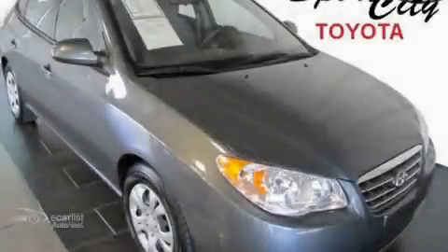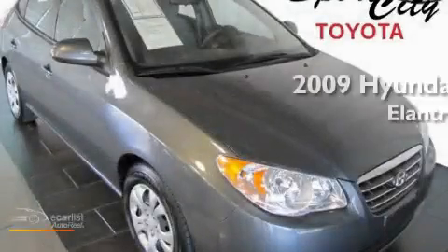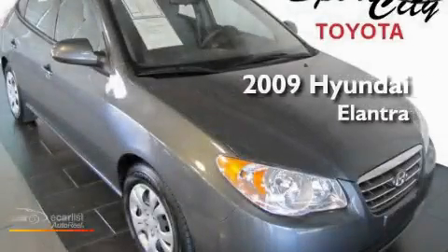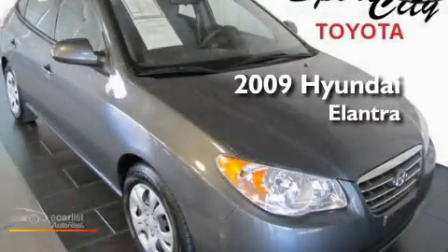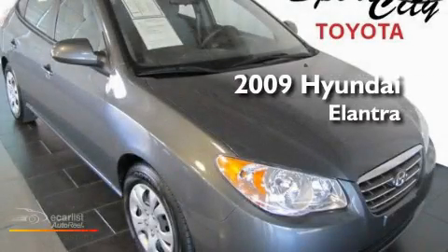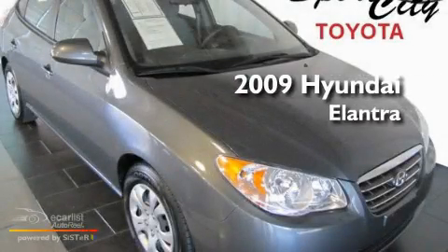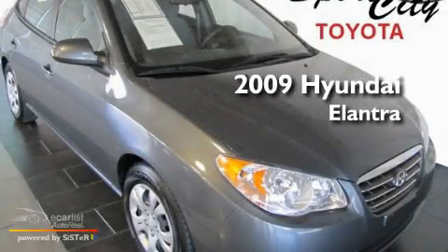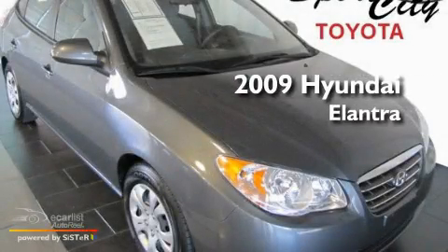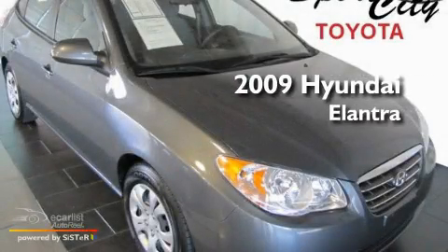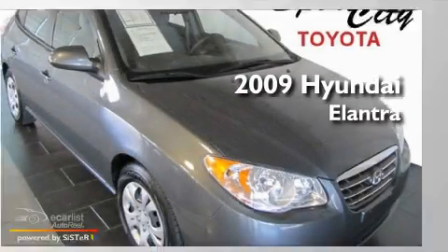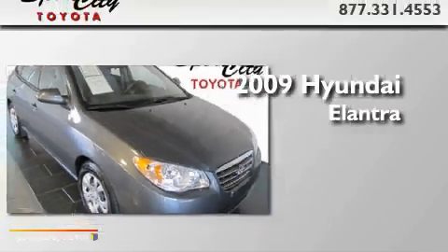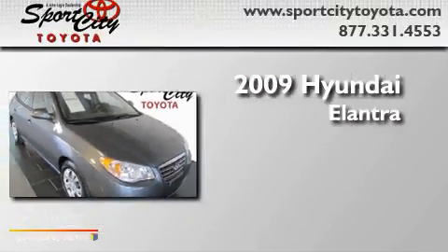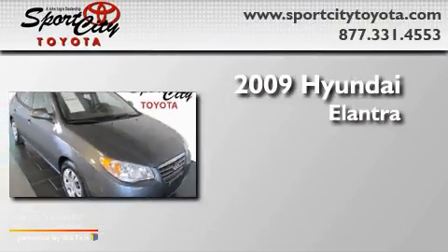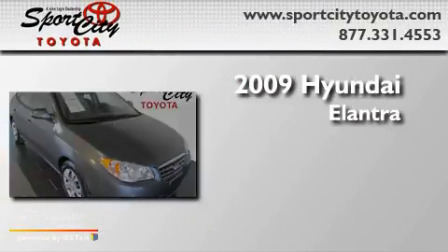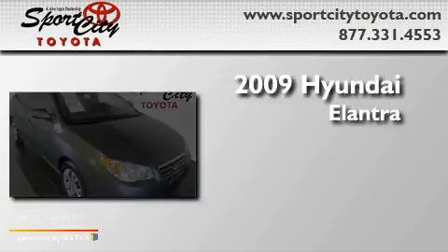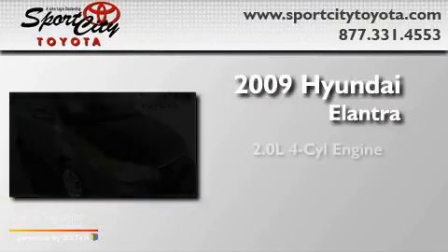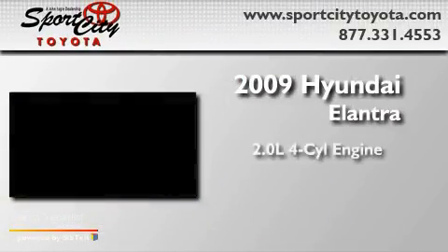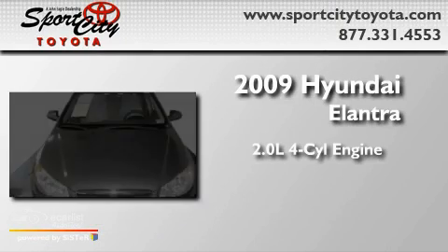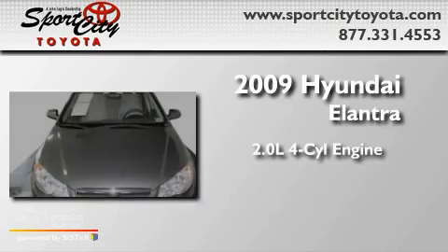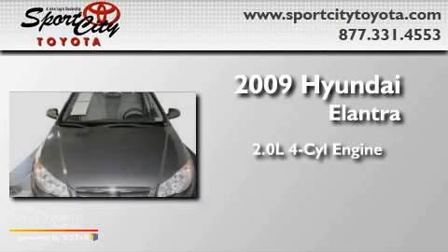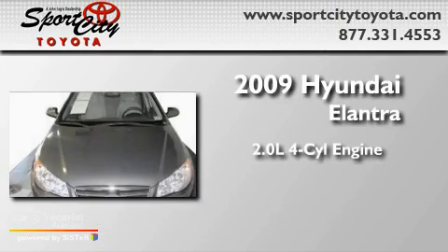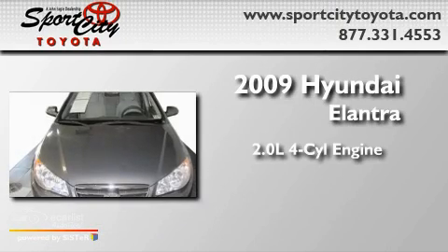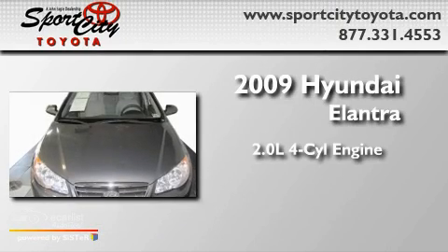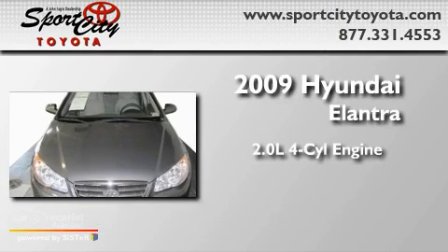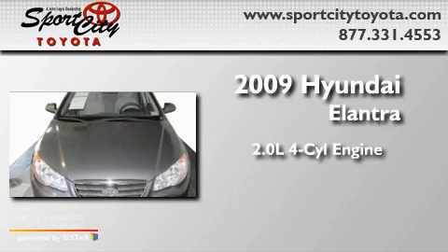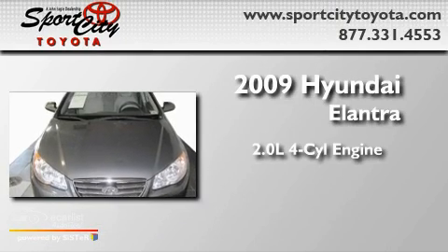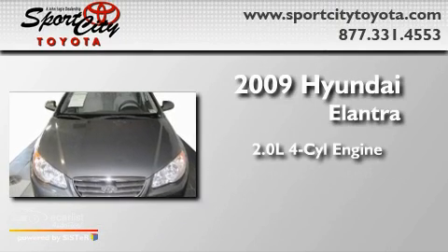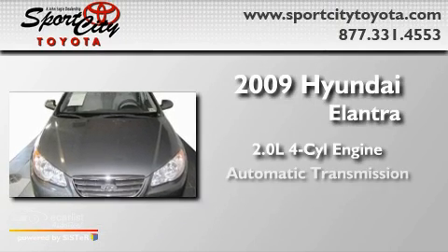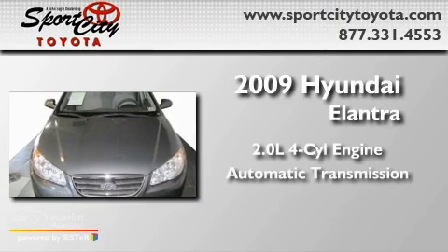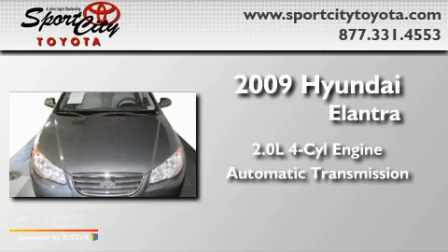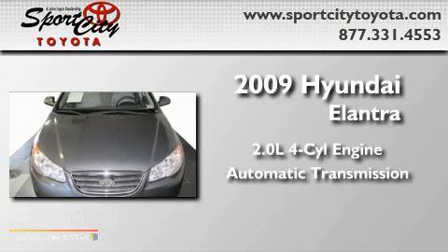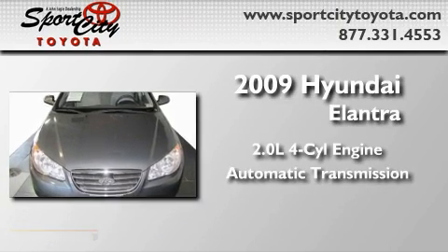This is a 2009 Hyundai Elantra. It features a 2.0-liter four-cylinder engine and an automatic transmission.